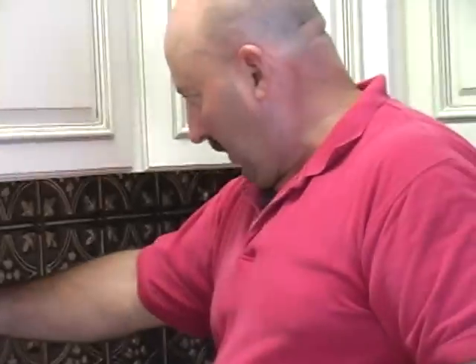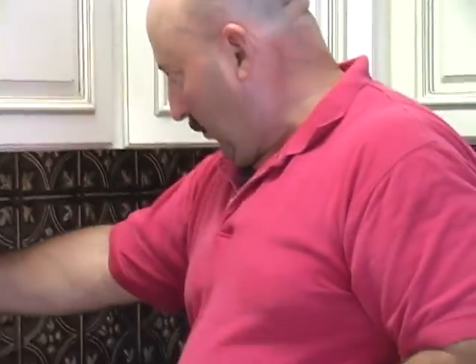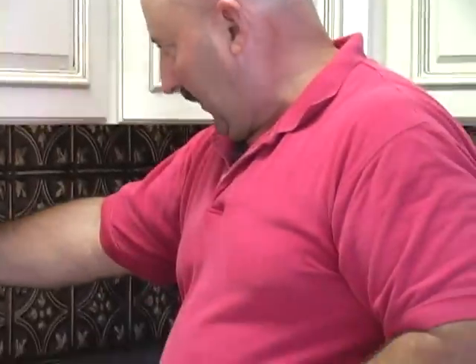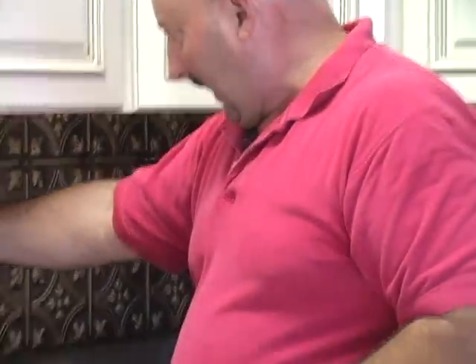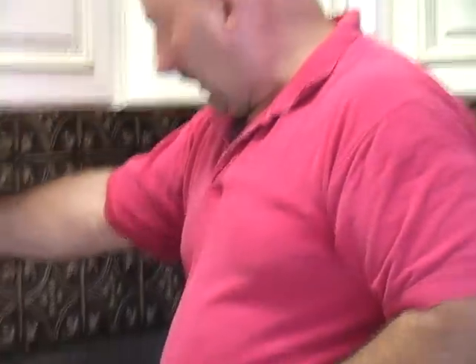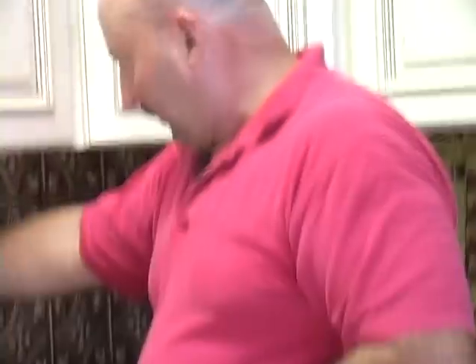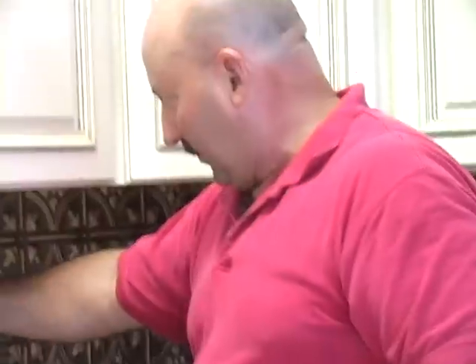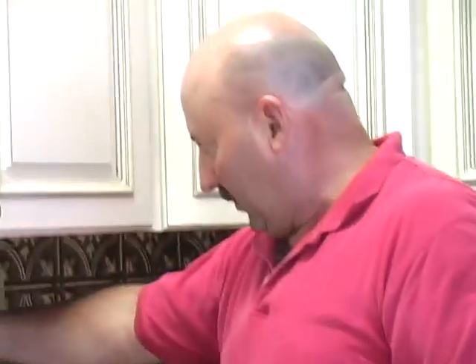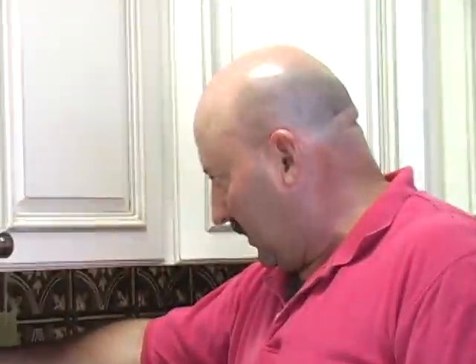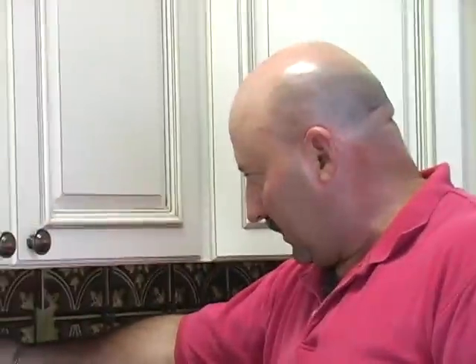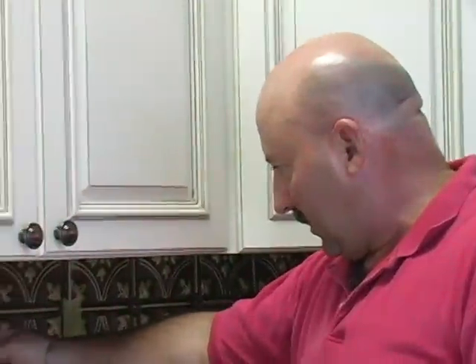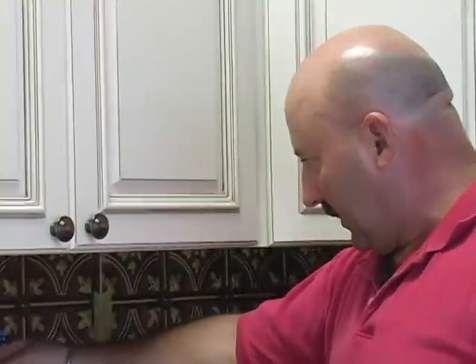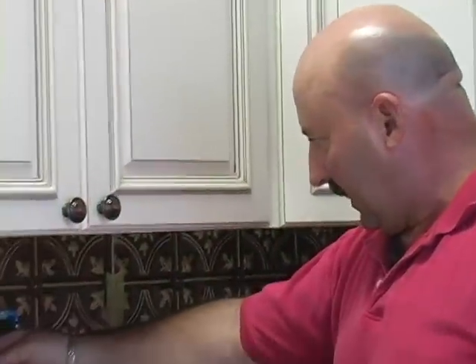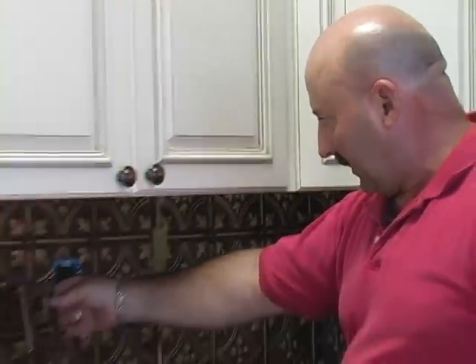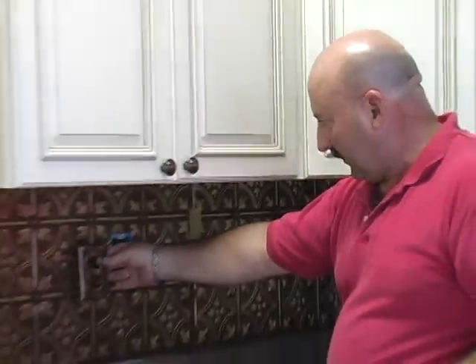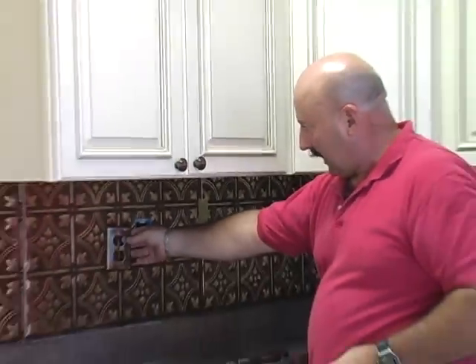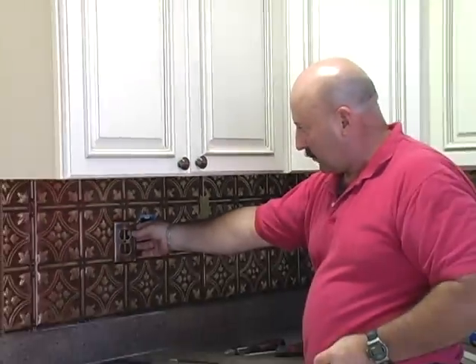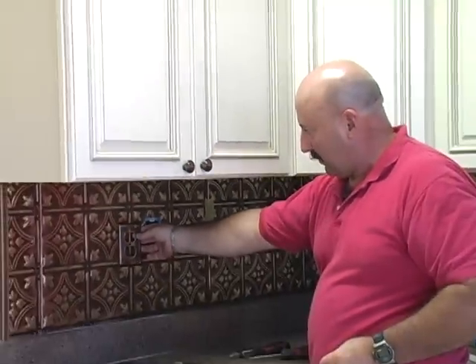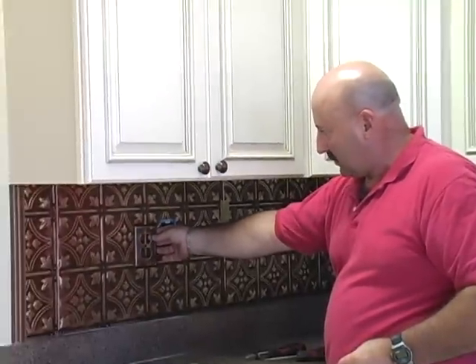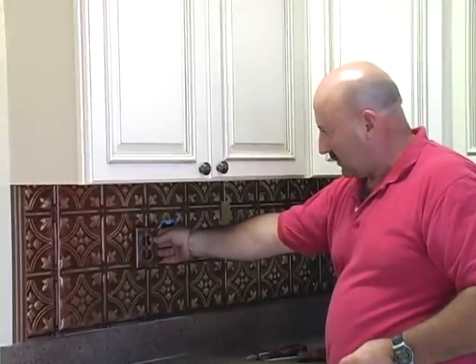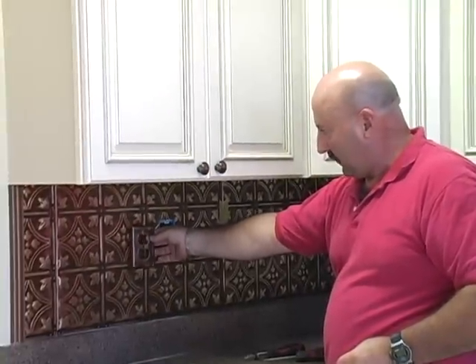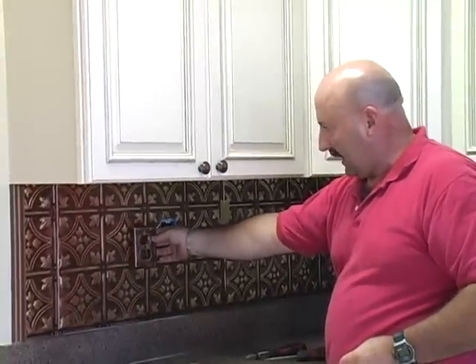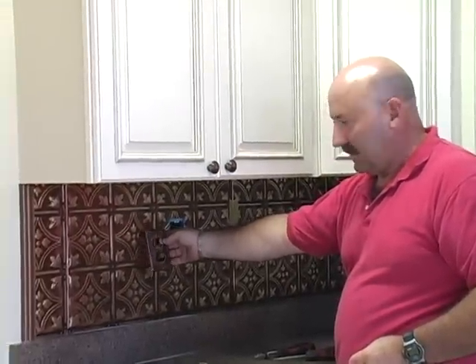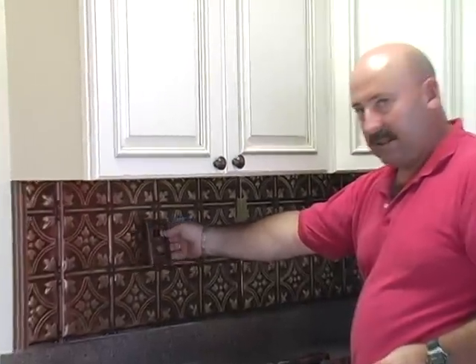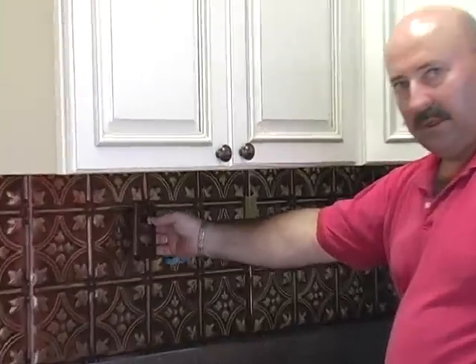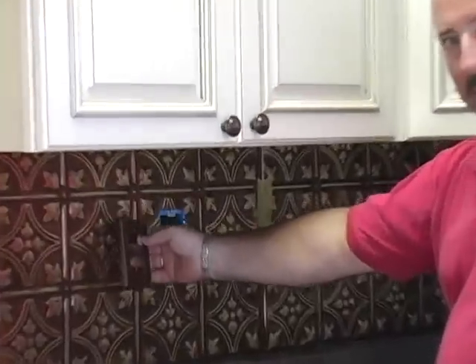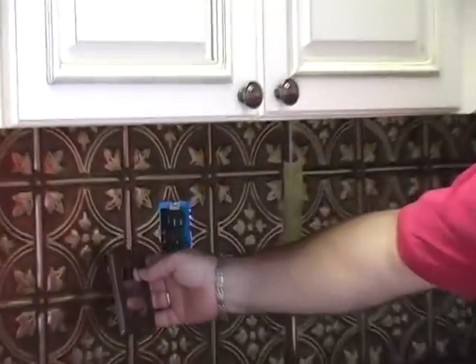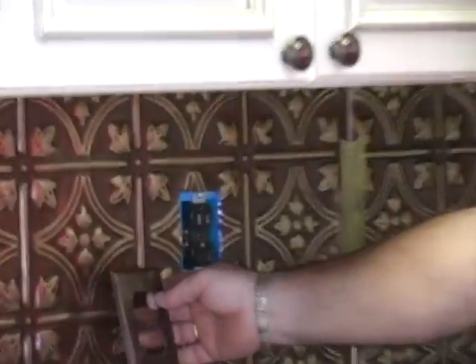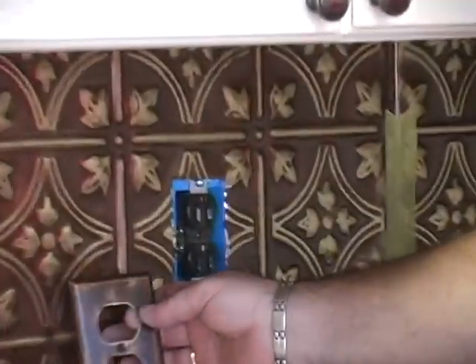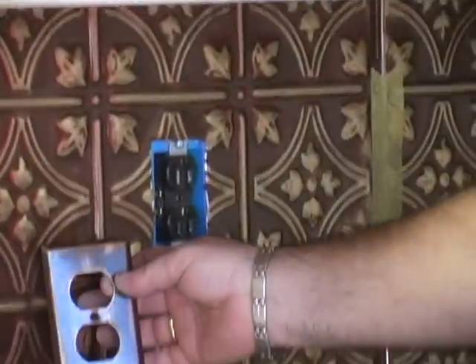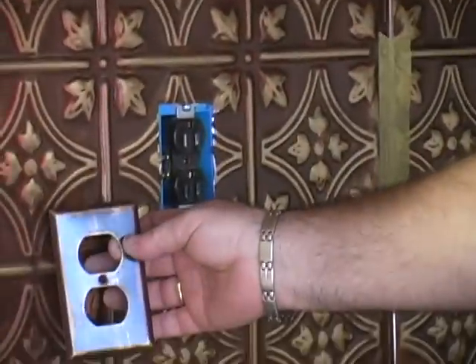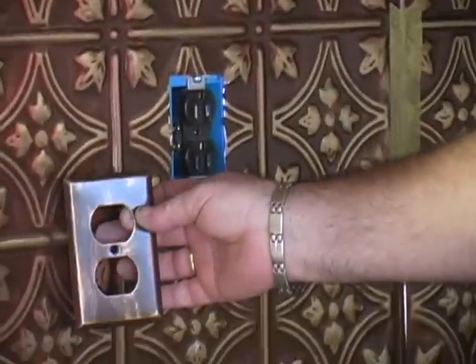We have the outlet cover that we're going to install. The outlet cover actually matches — it's faux painted the same color as your backsplash panels.